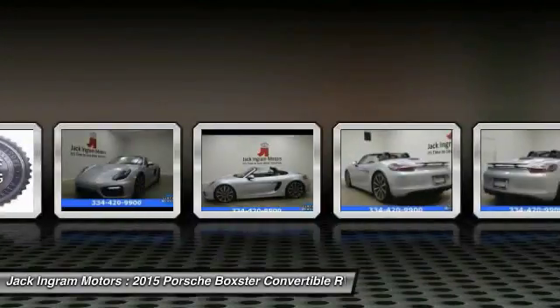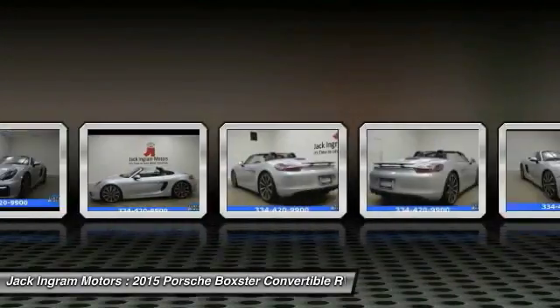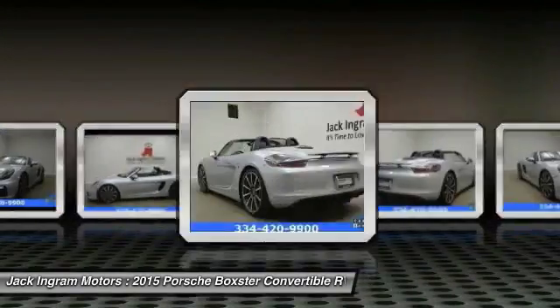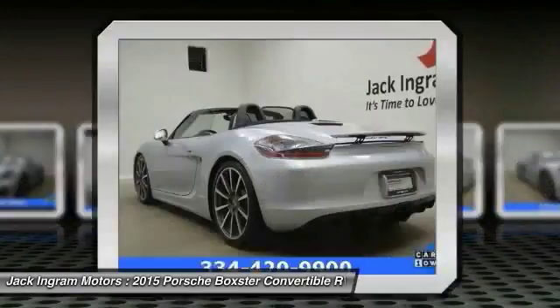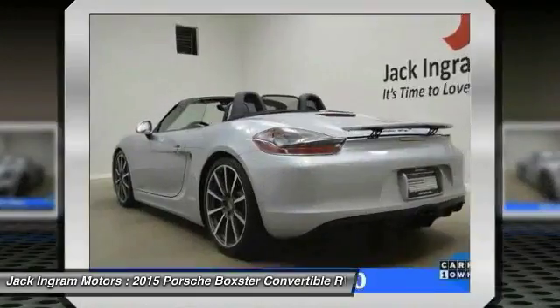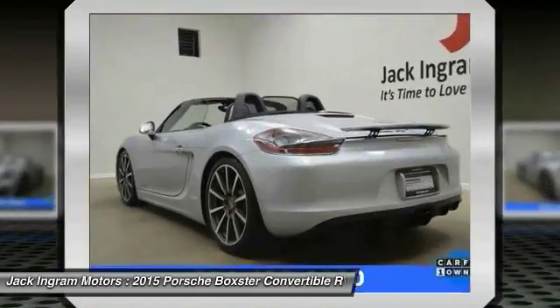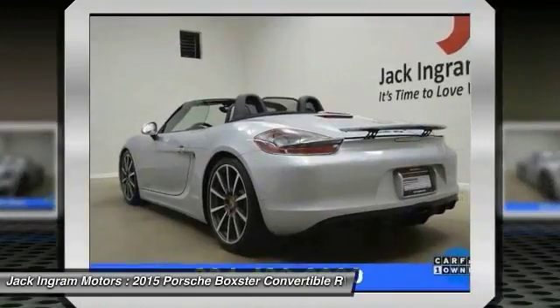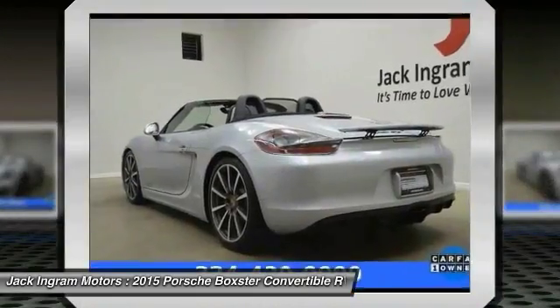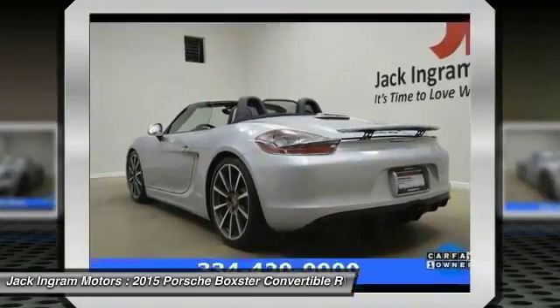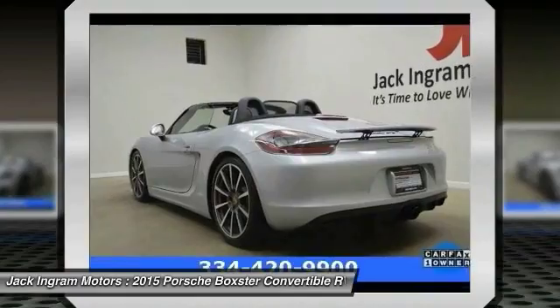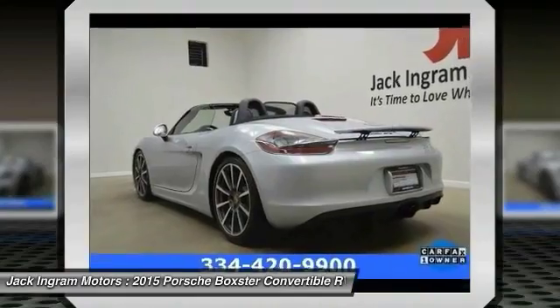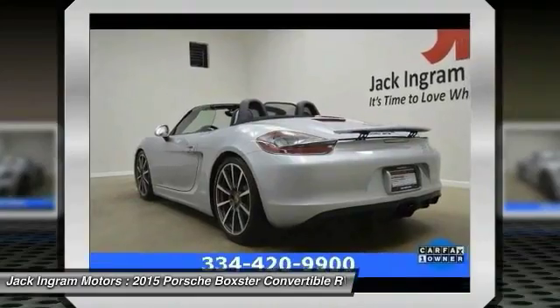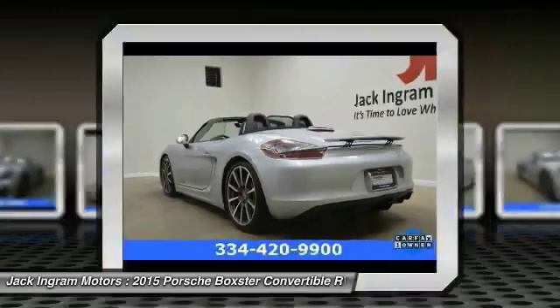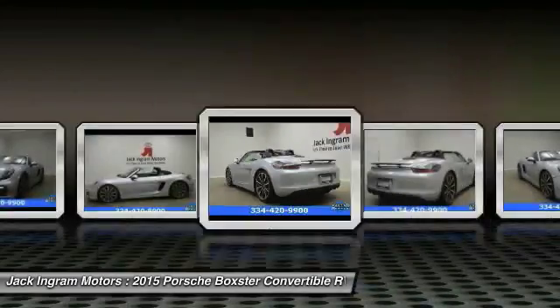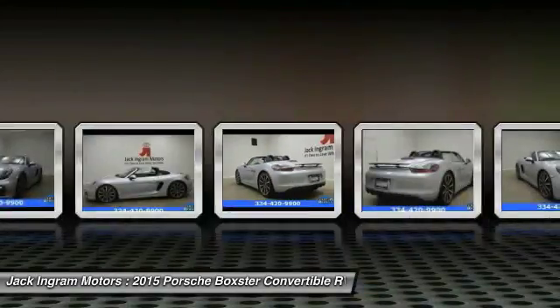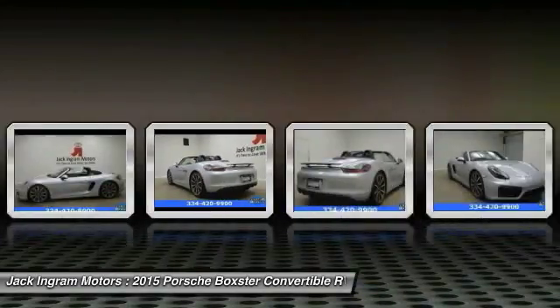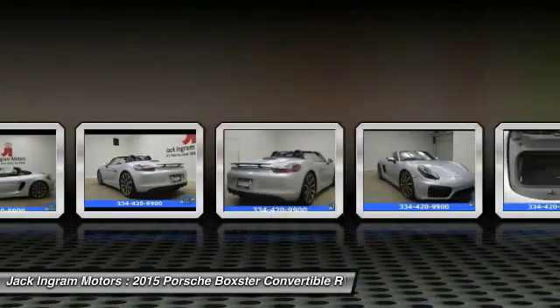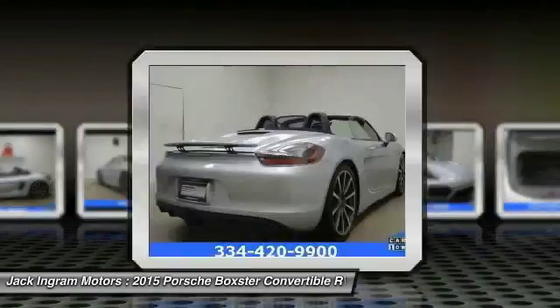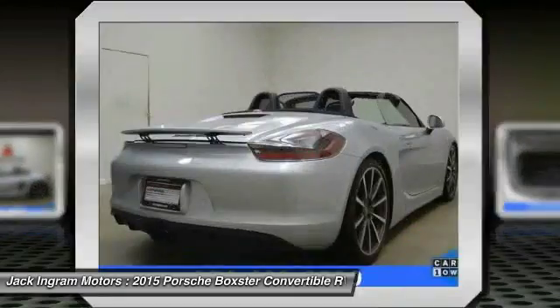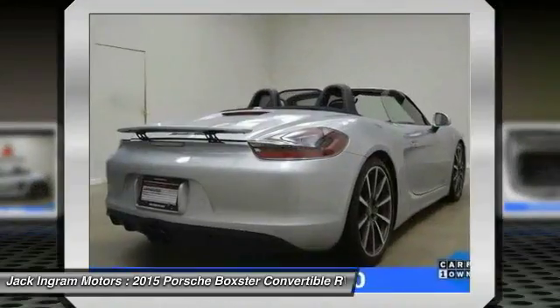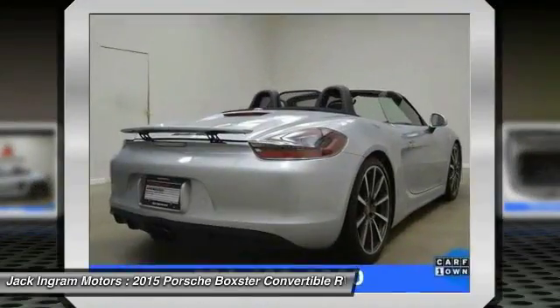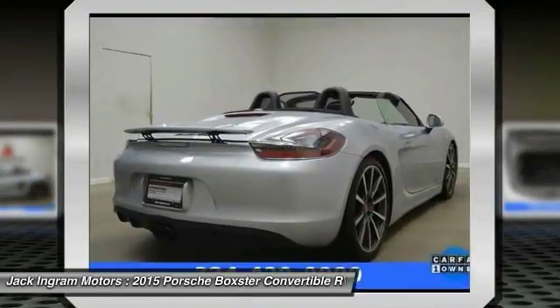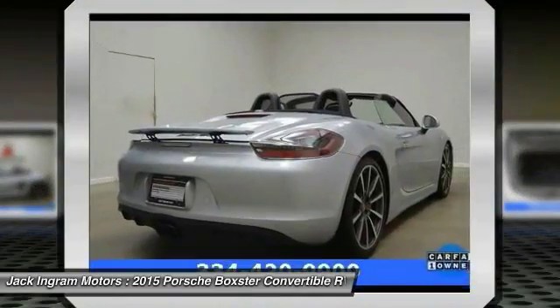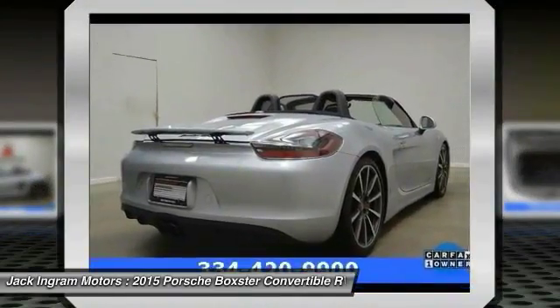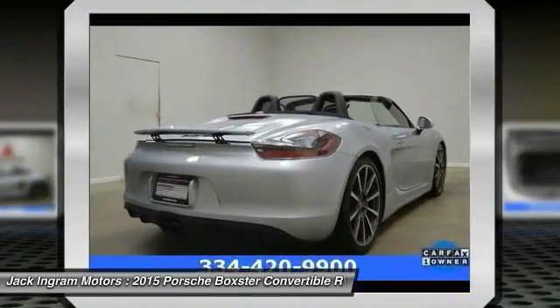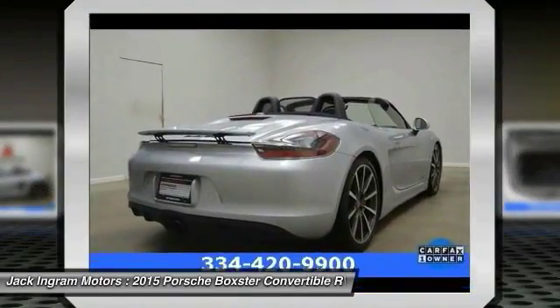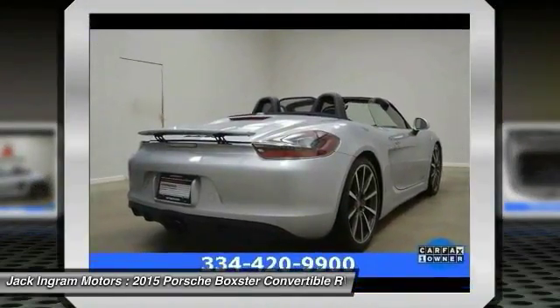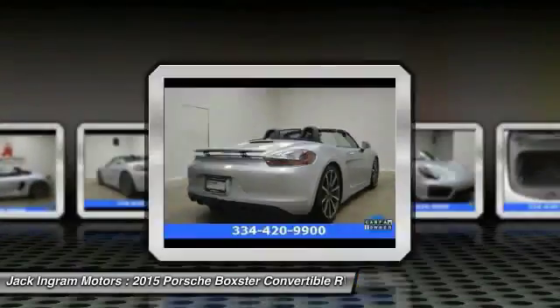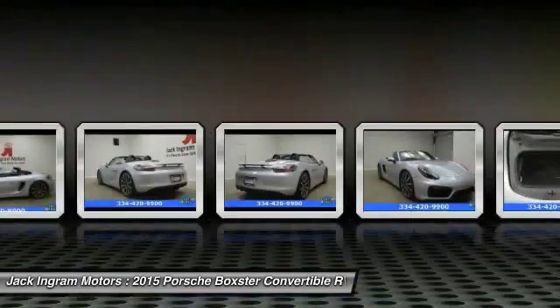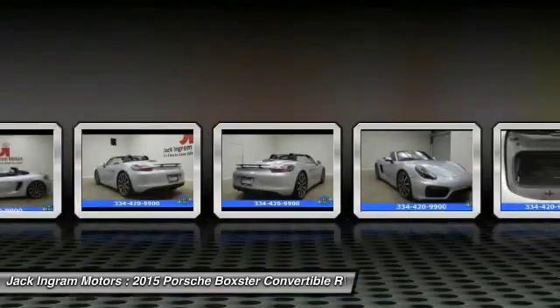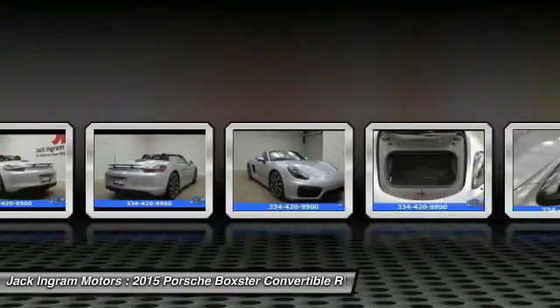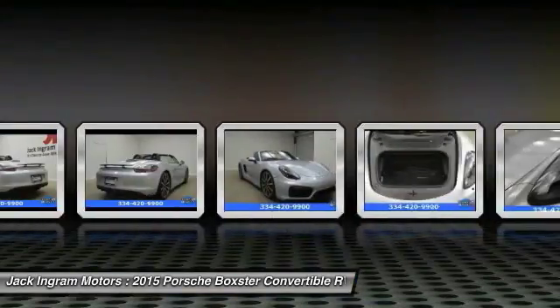Rear window defroster, fog lights, power windows. Come take a test drive today.